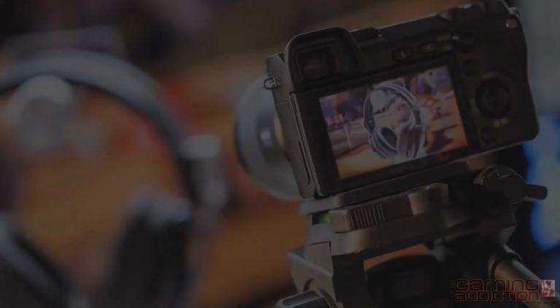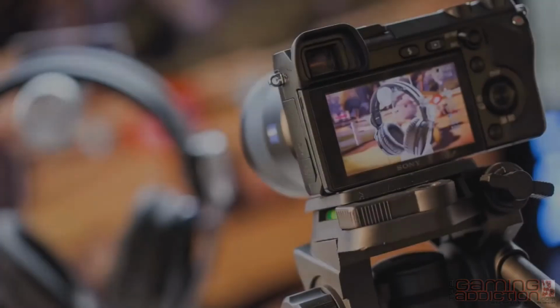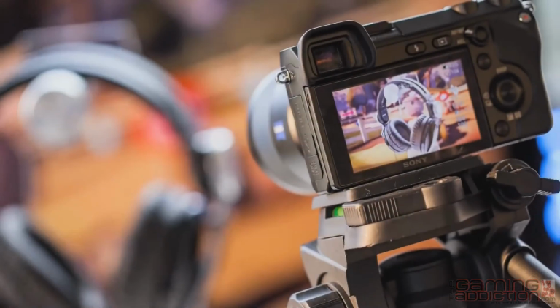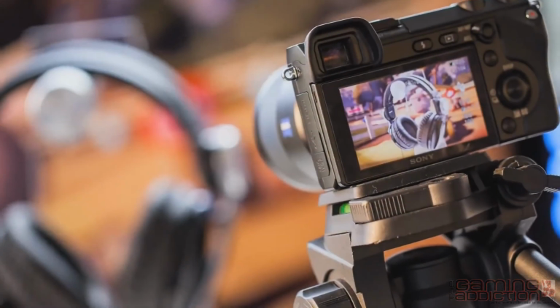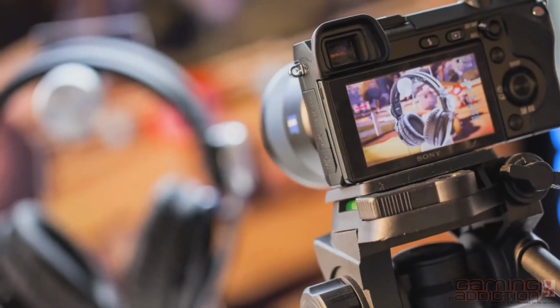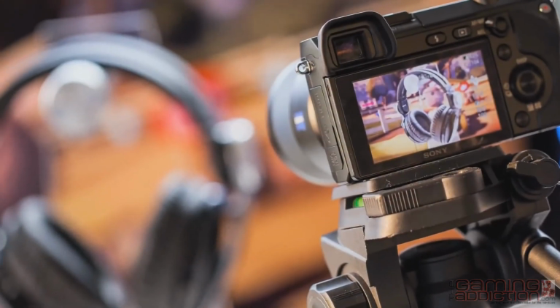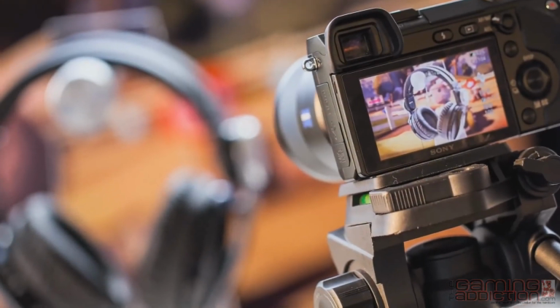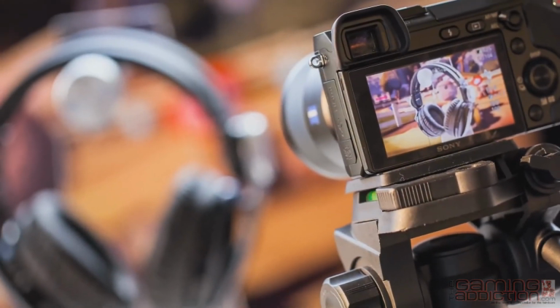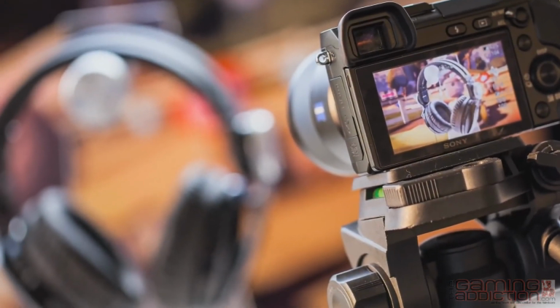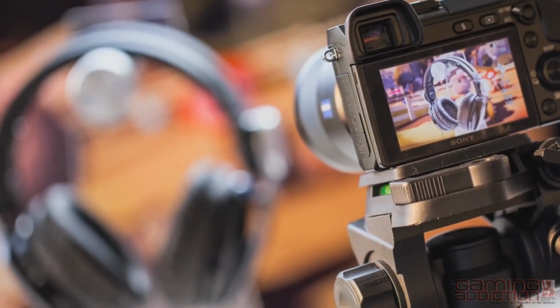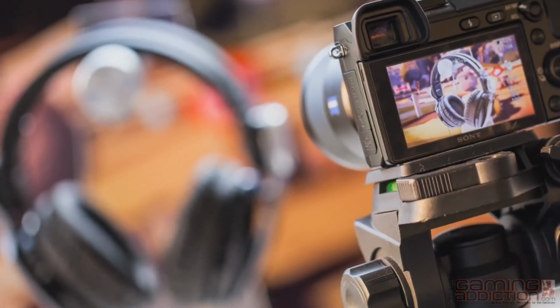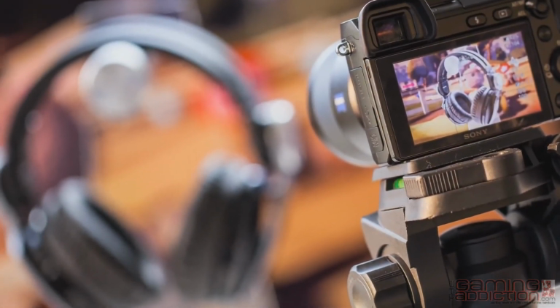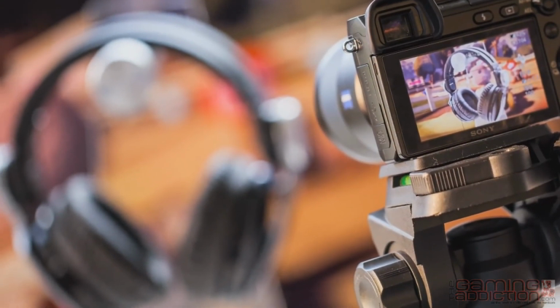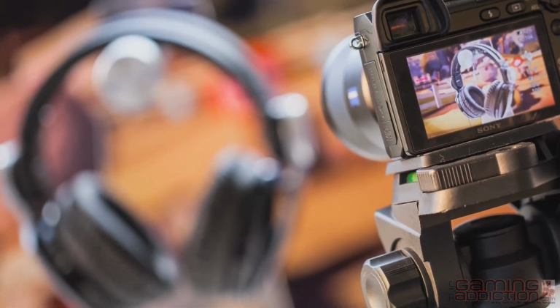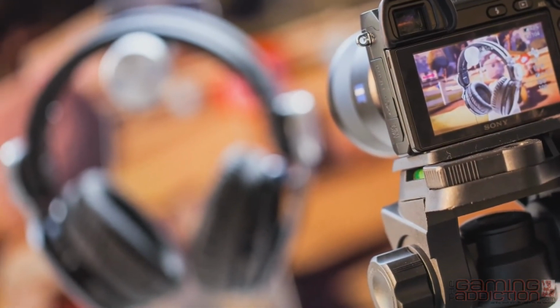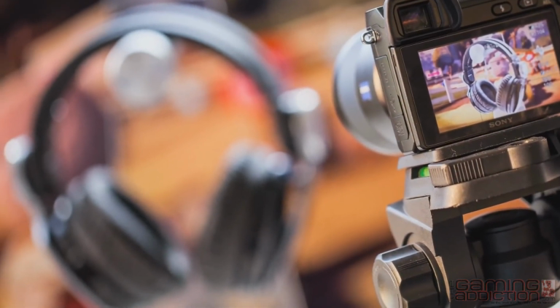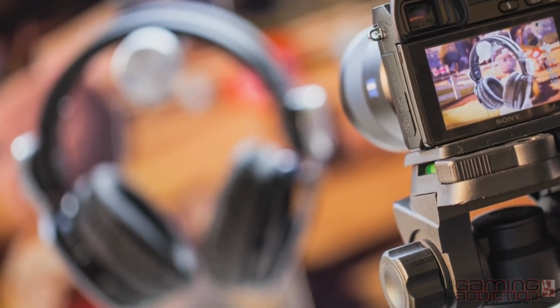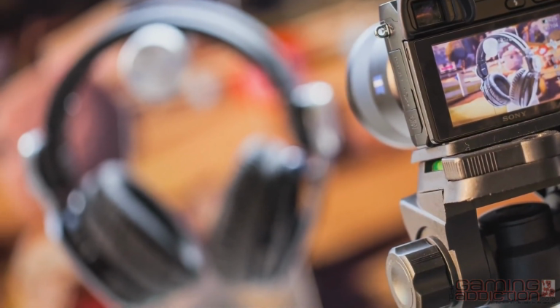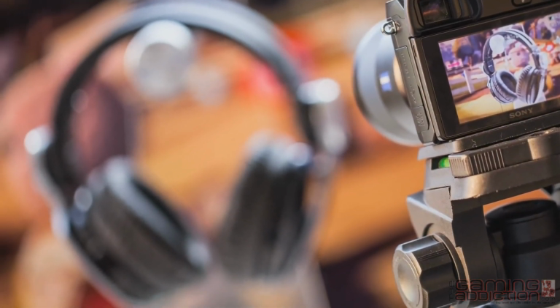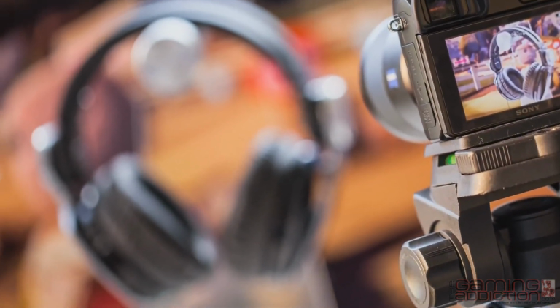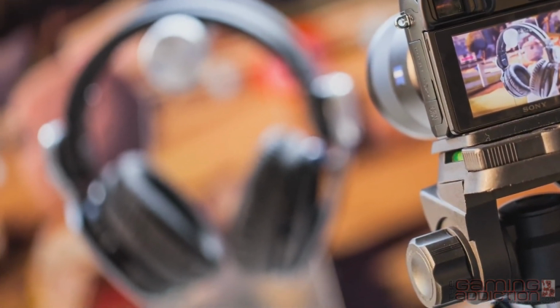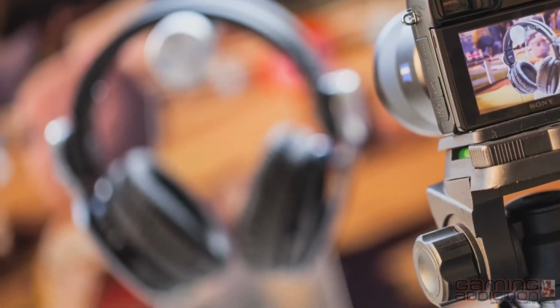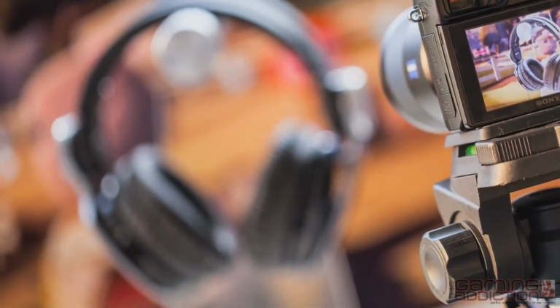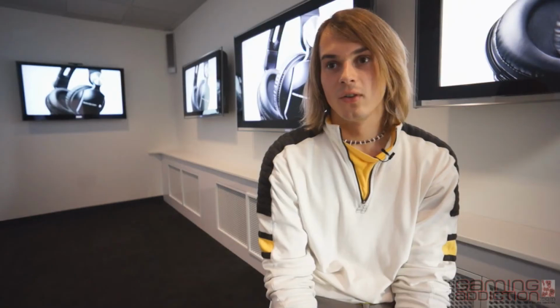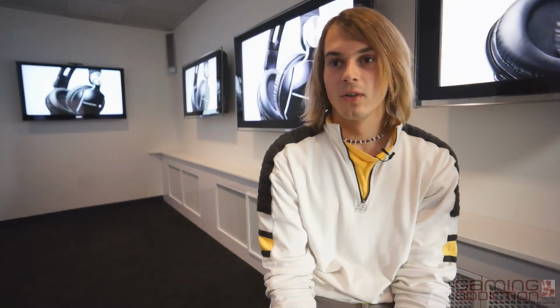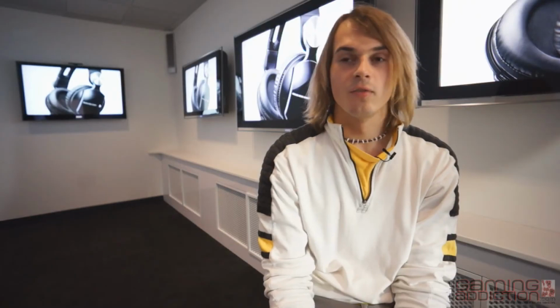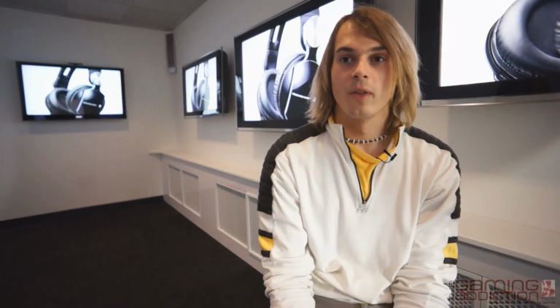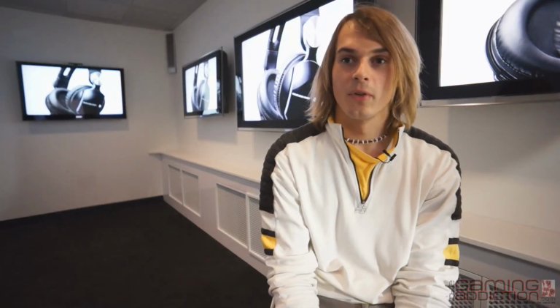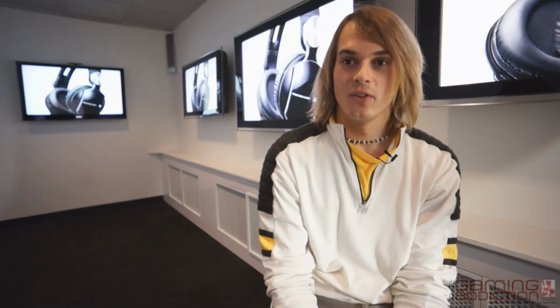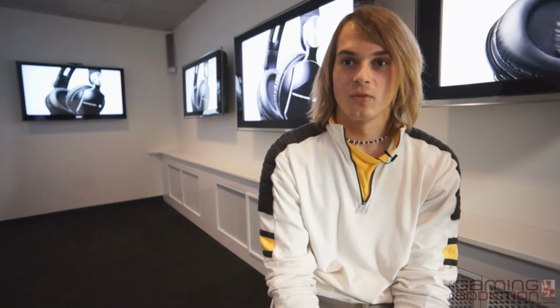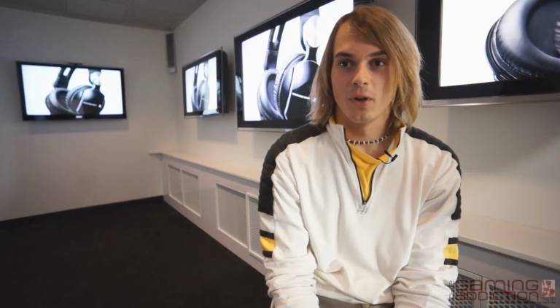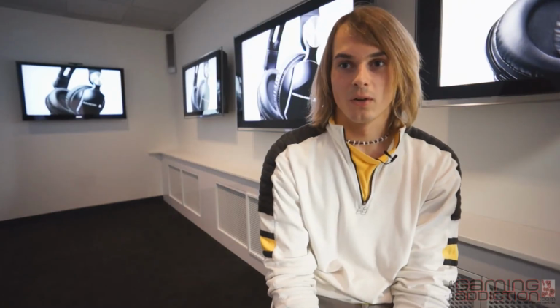That was a quick overview of the new Pulse wireless stereo headset. If you have any questions, you can leave them on the PlayStation Blog.